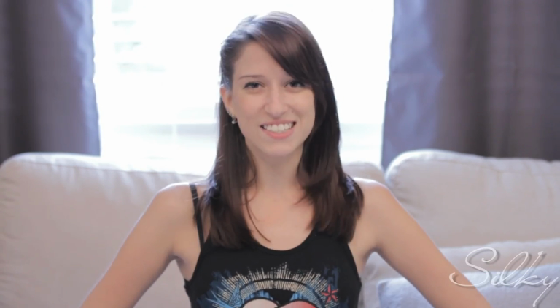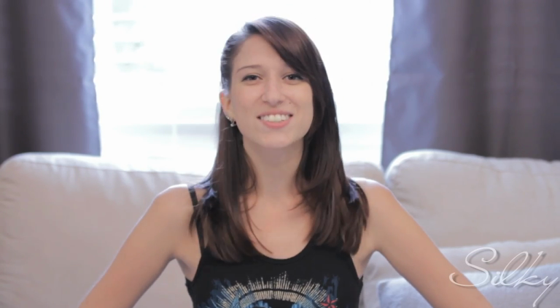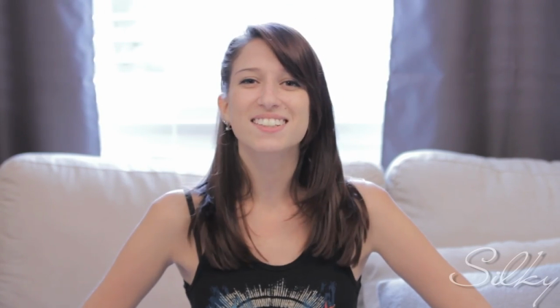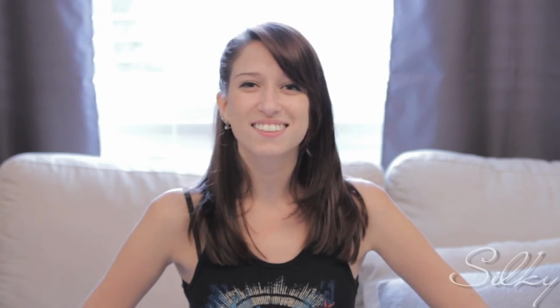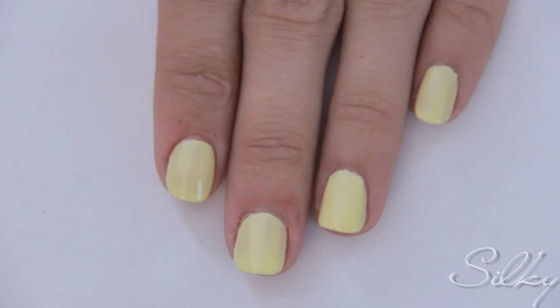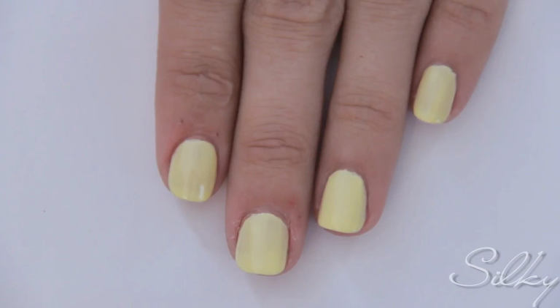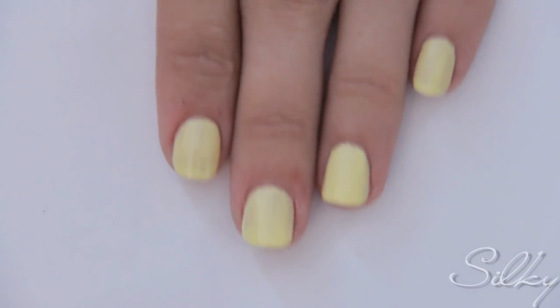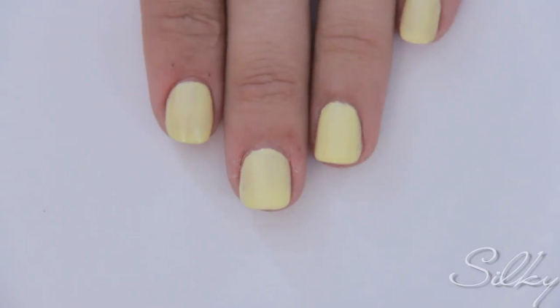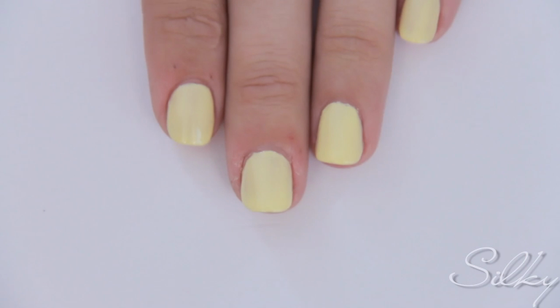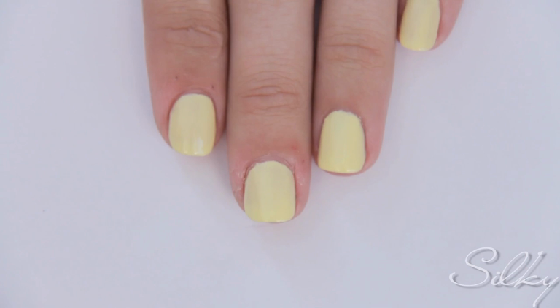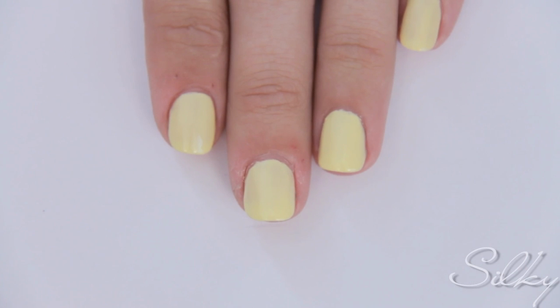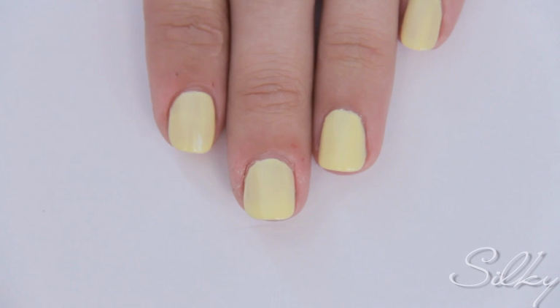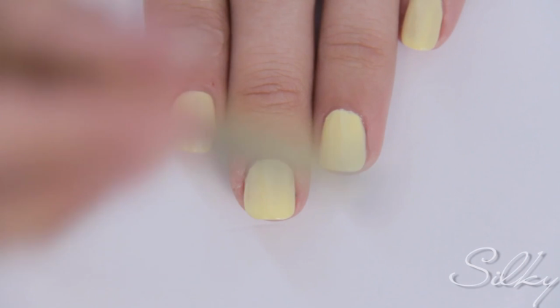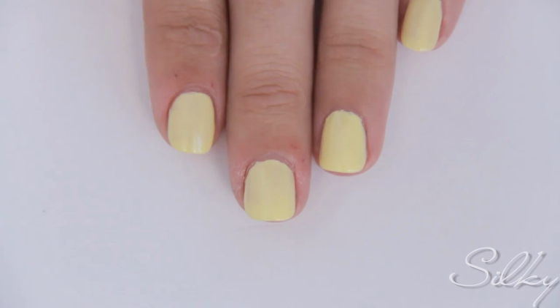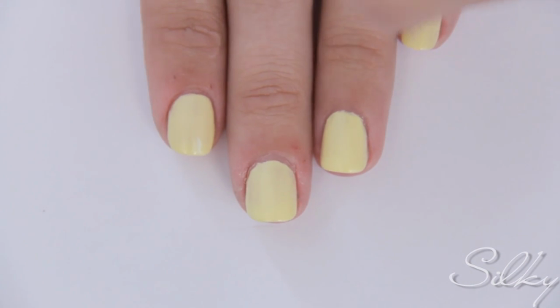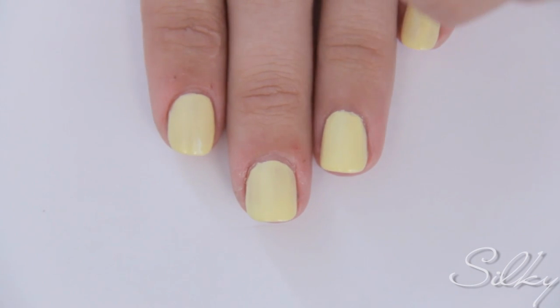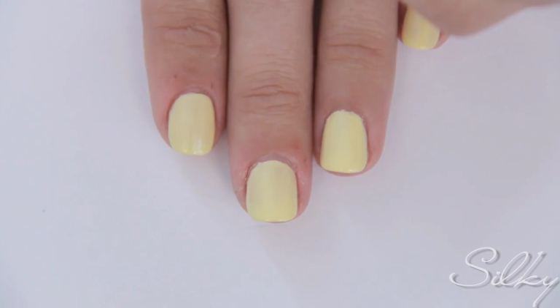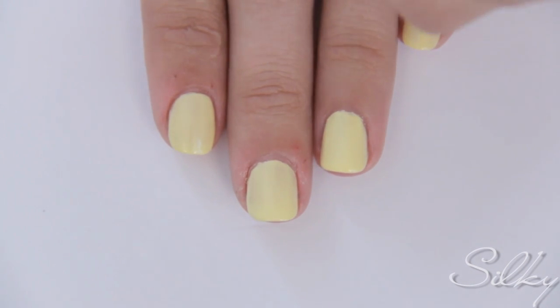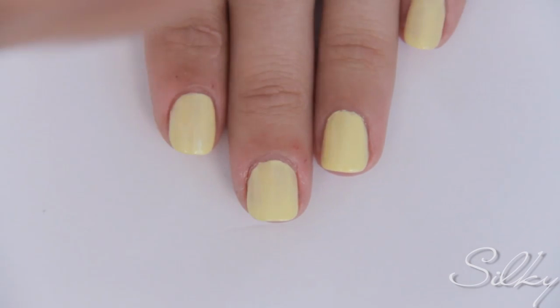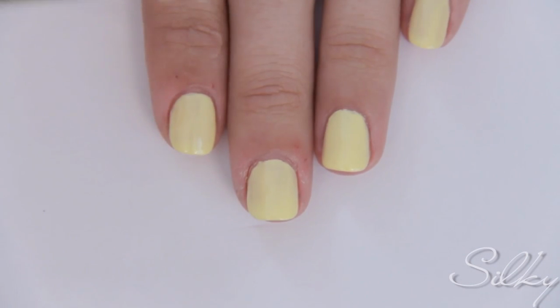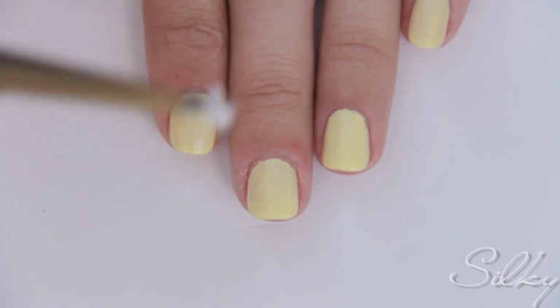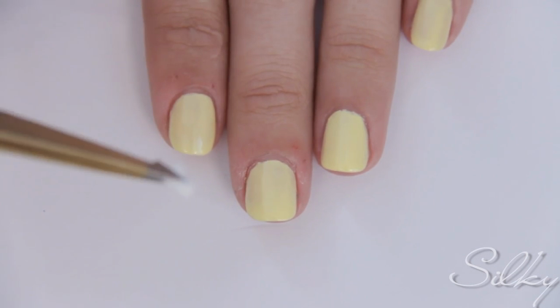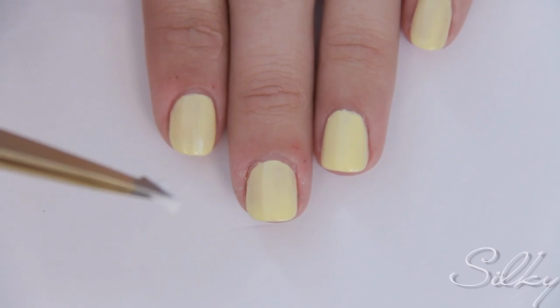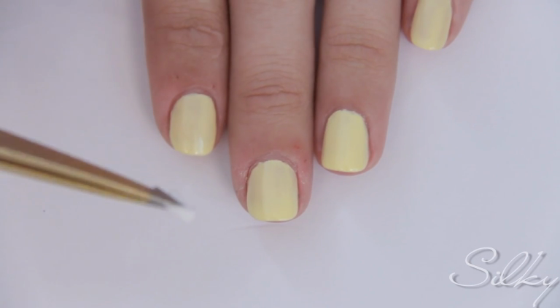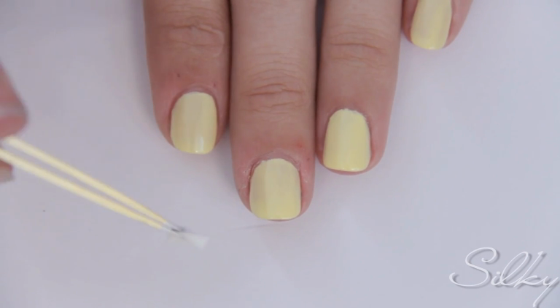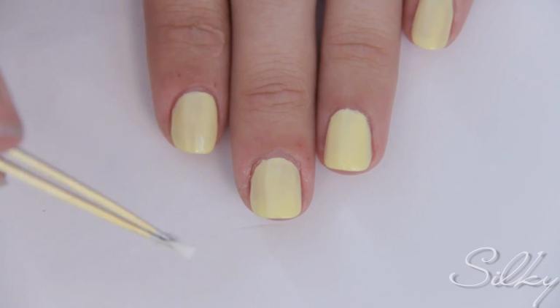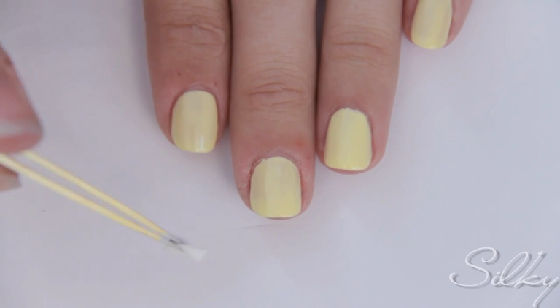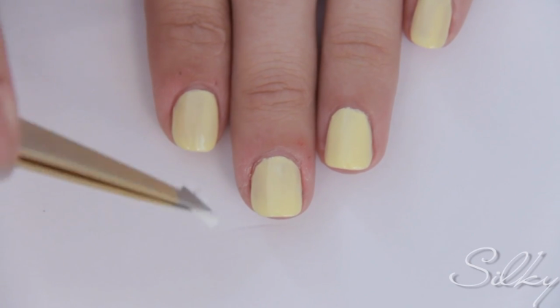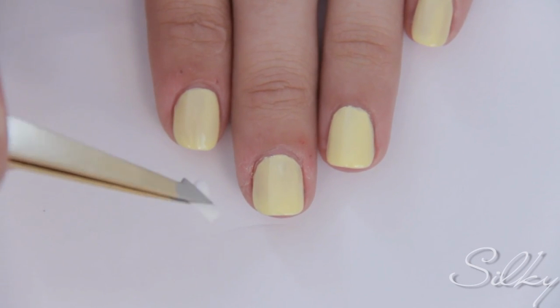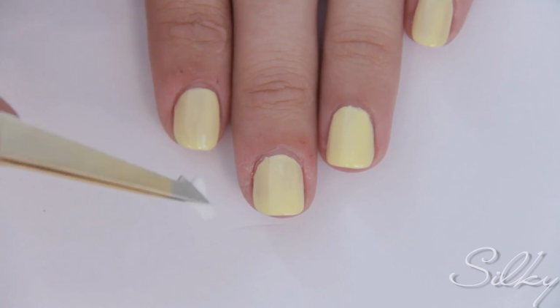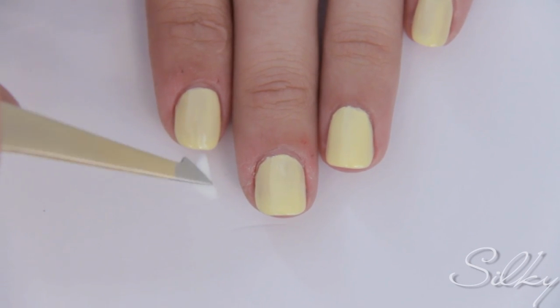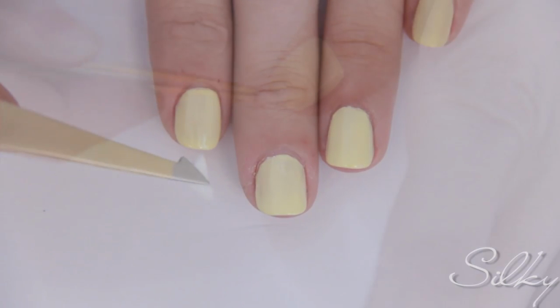Stay tuned. Begin by applying a base coat, then apply two or three coats of yellow polish to all your nails.